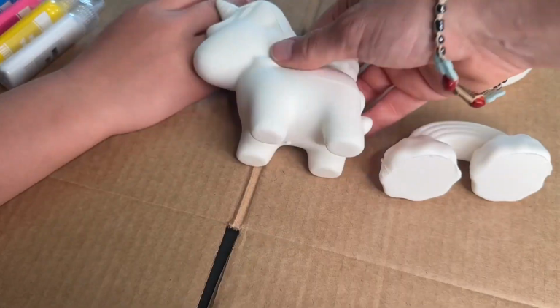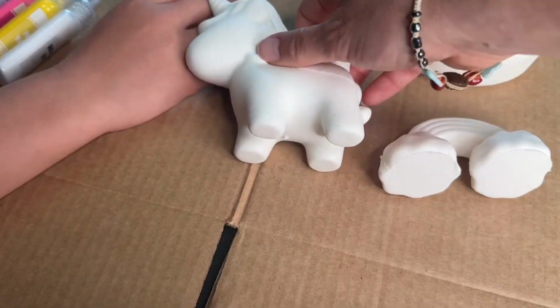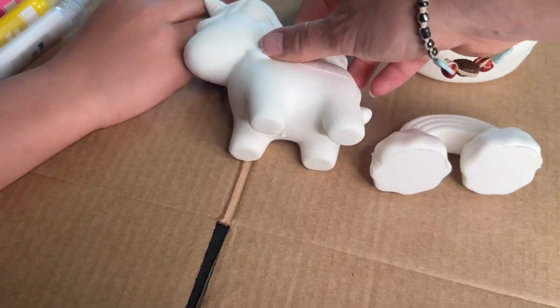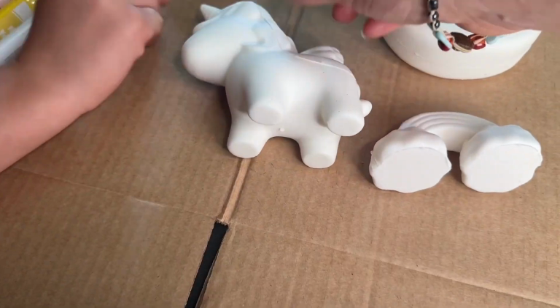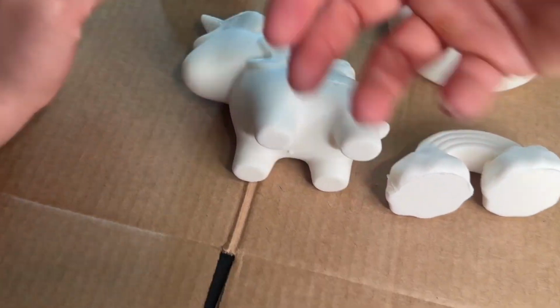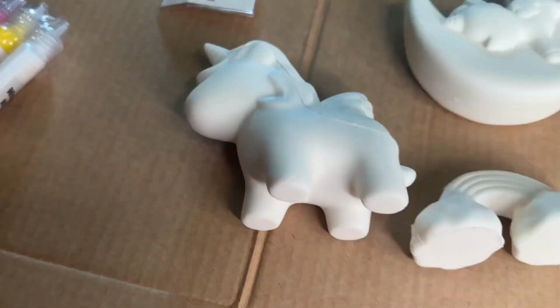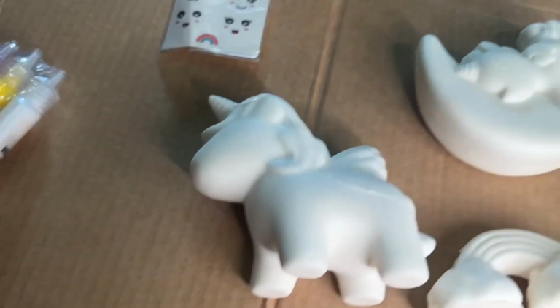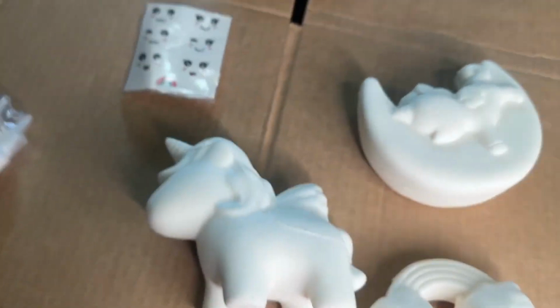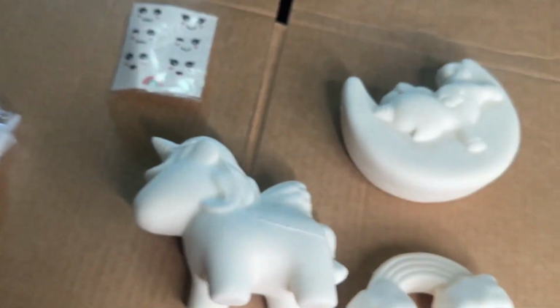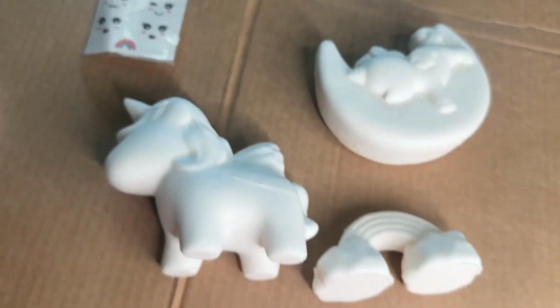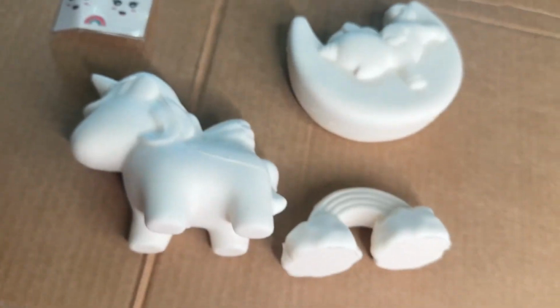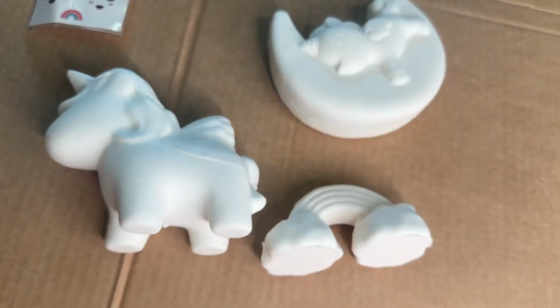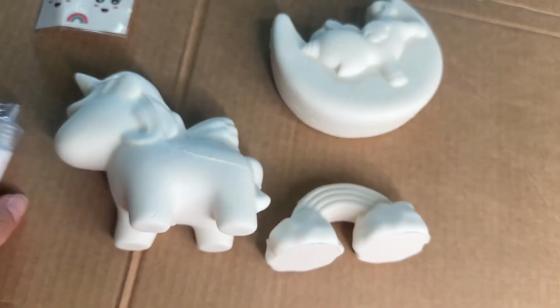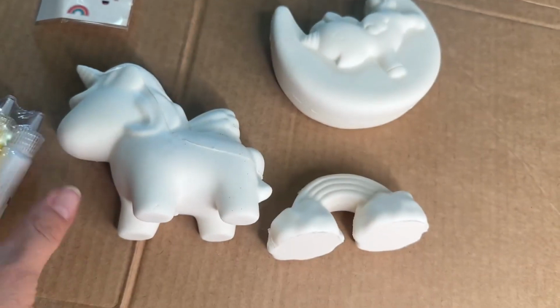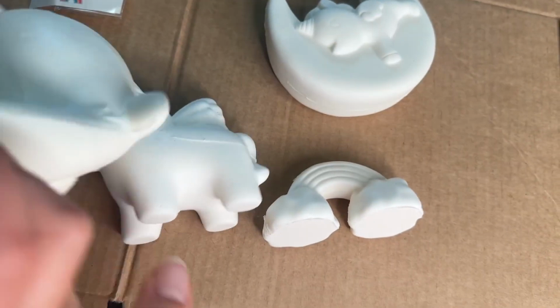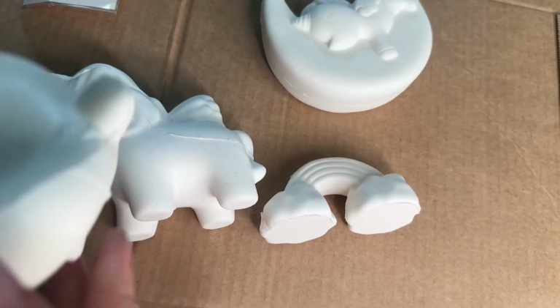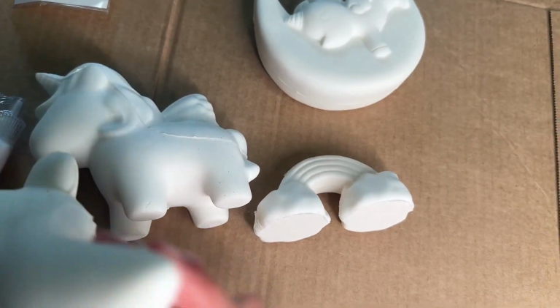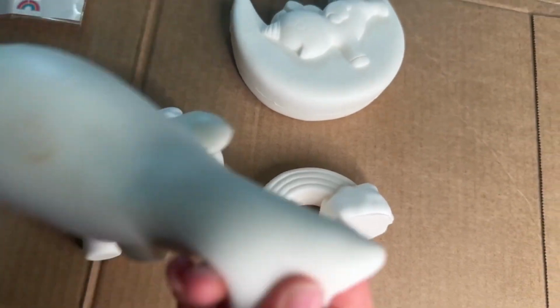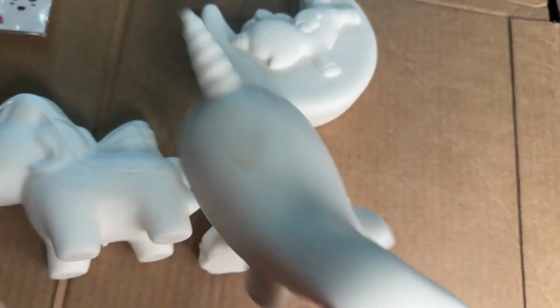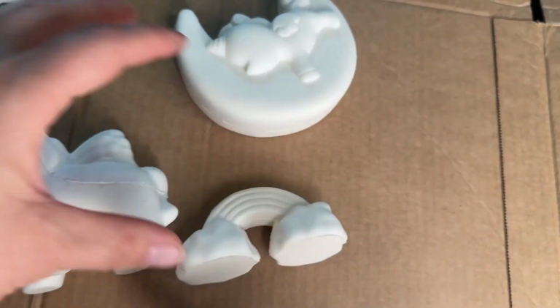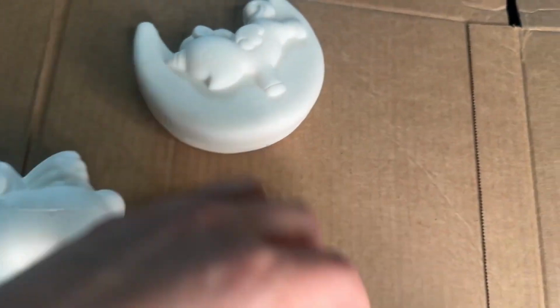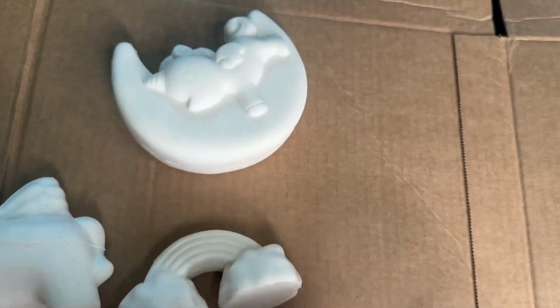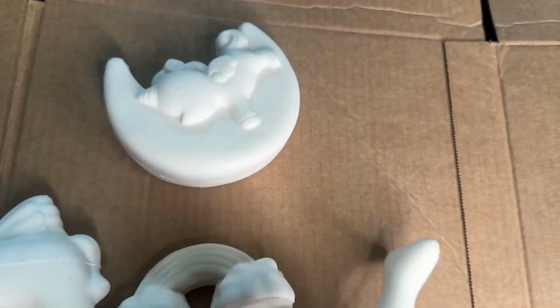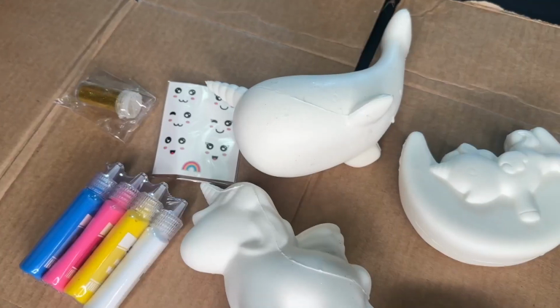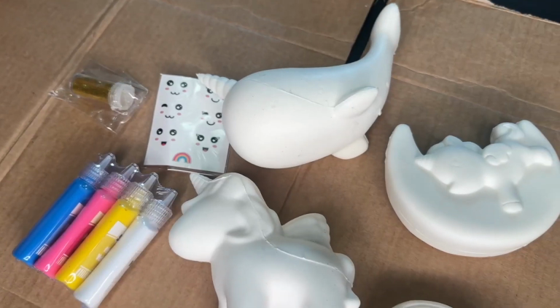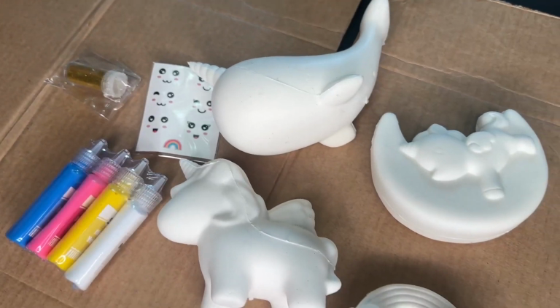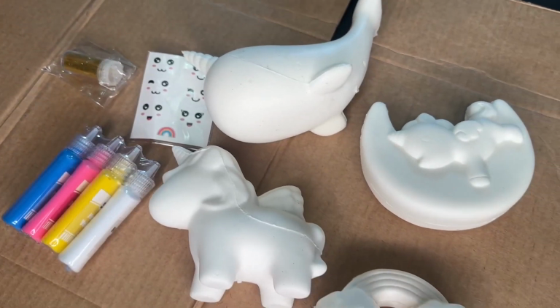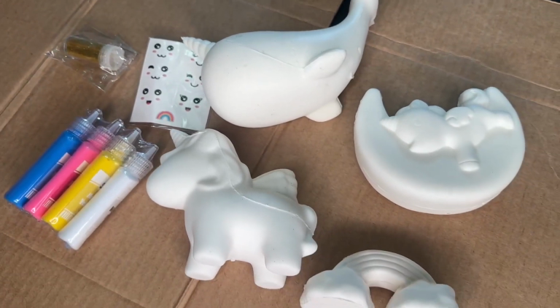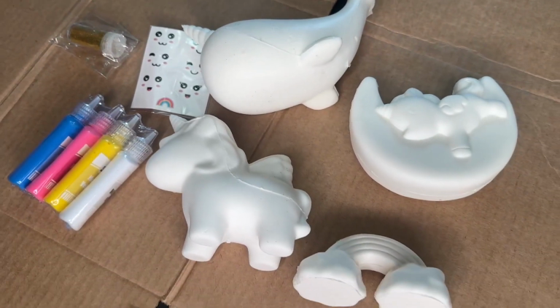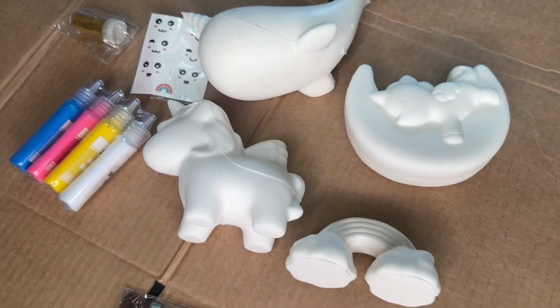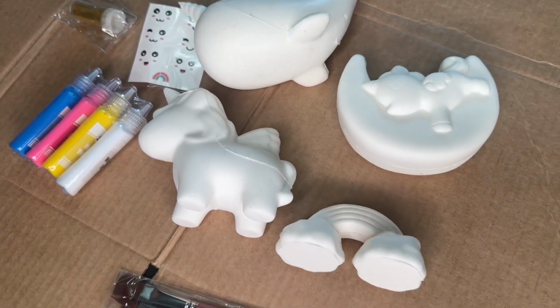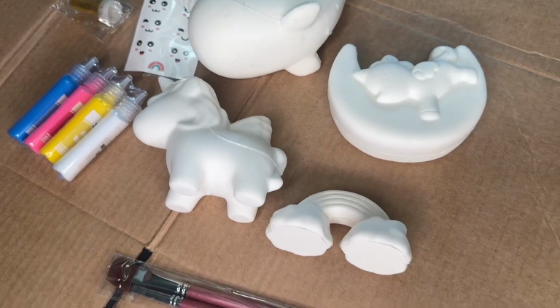There are four different things to paint: a rainbow, a cute little unicorn on a moon, as well as the main unicorn and a narwhal.